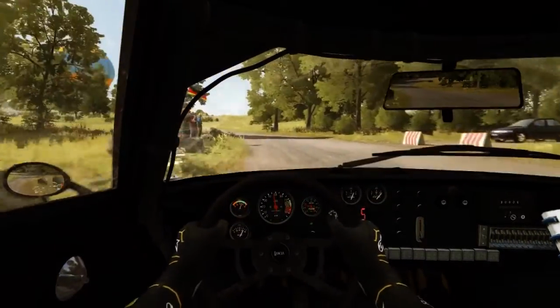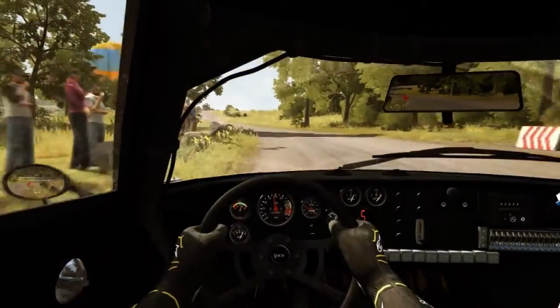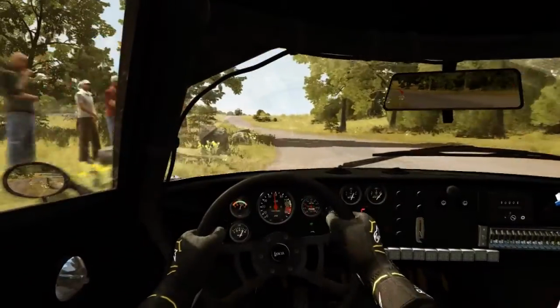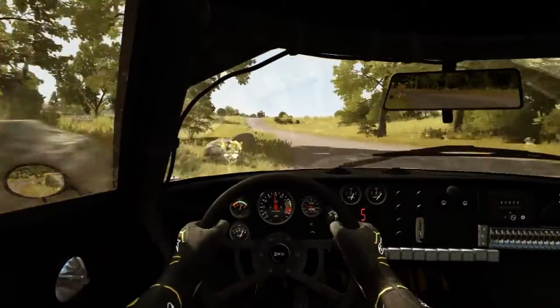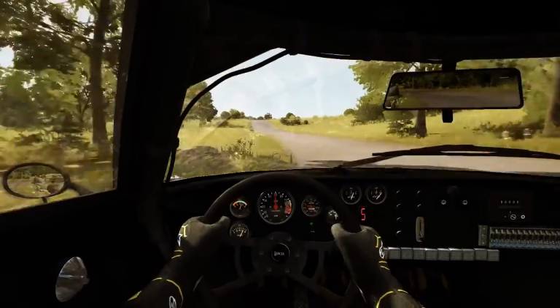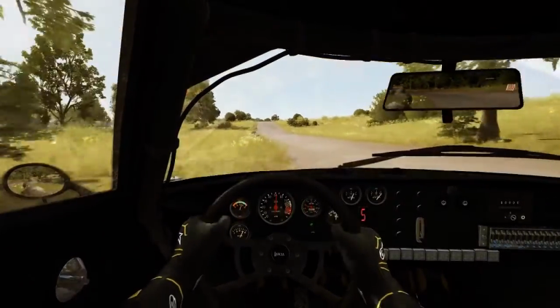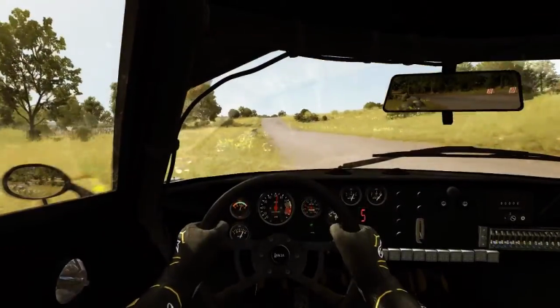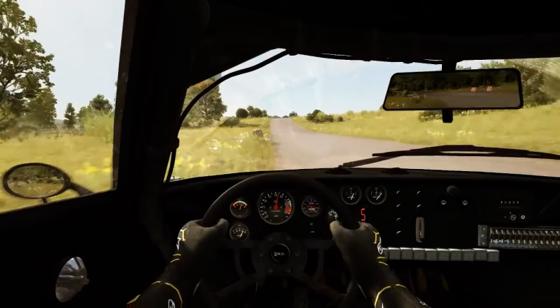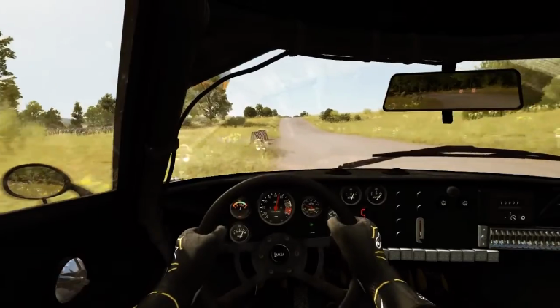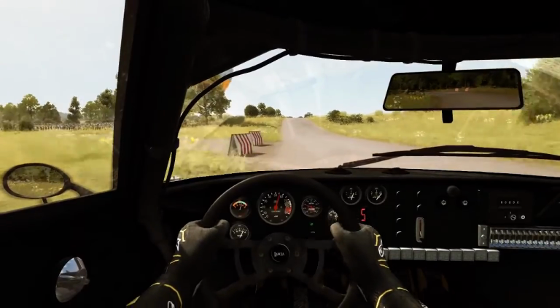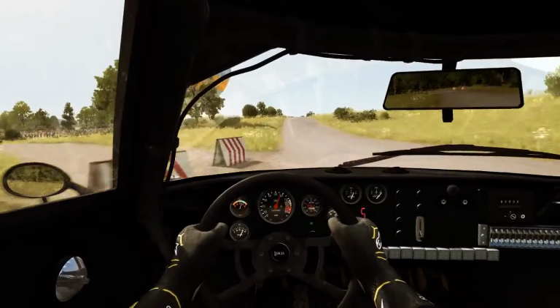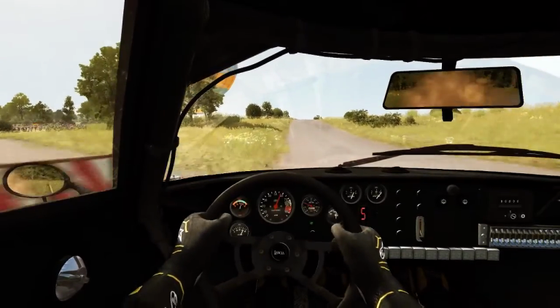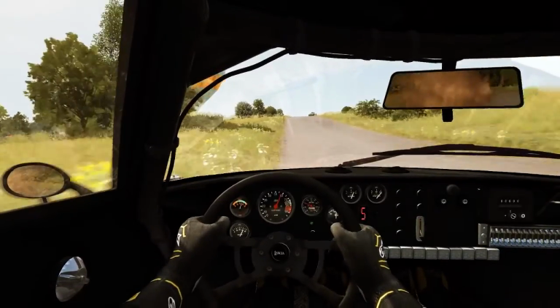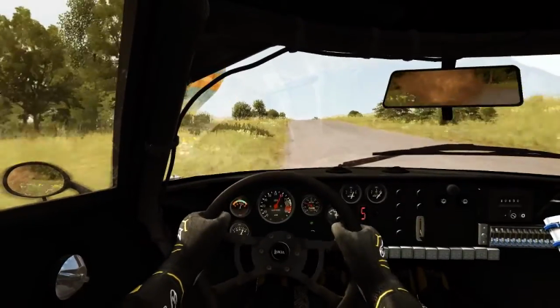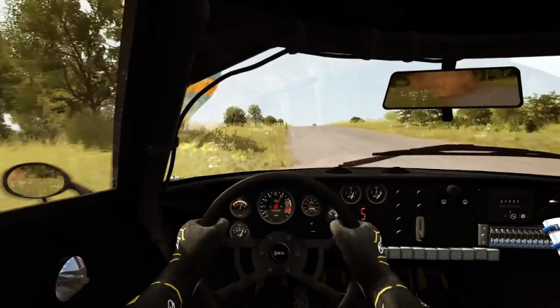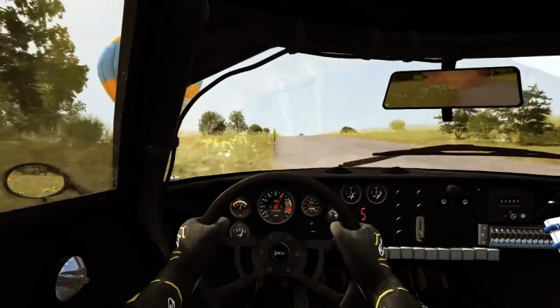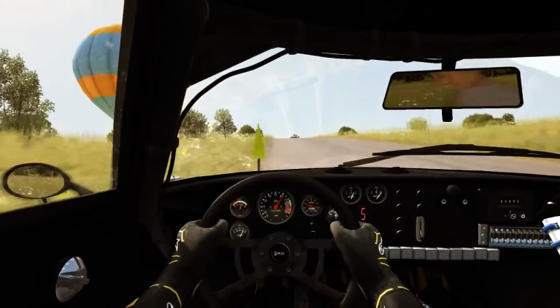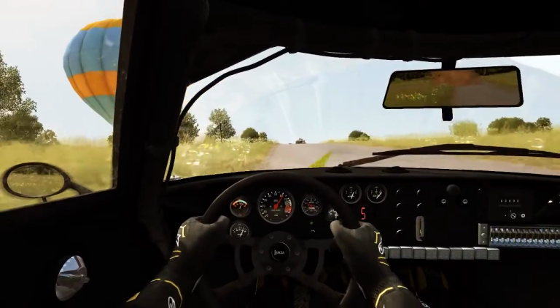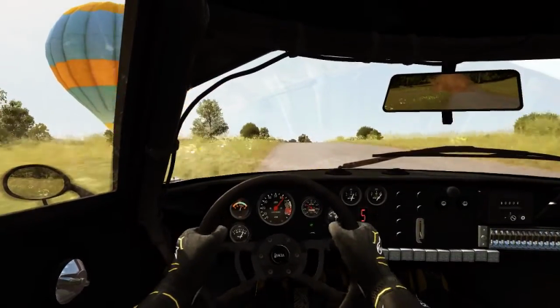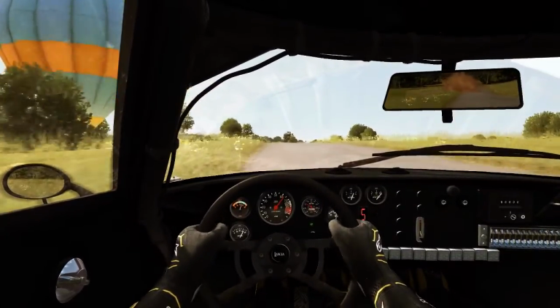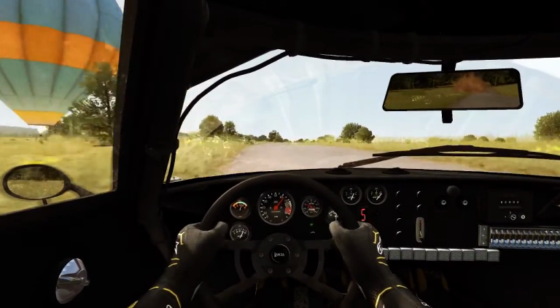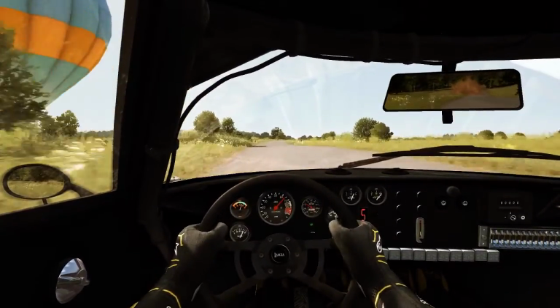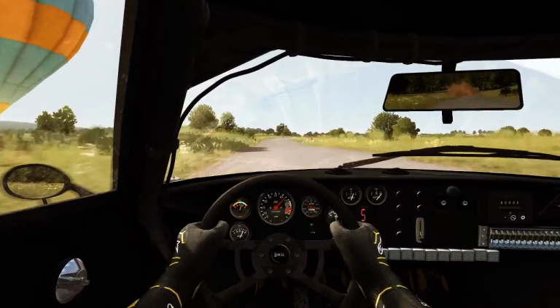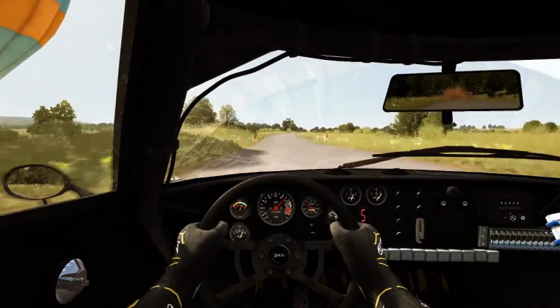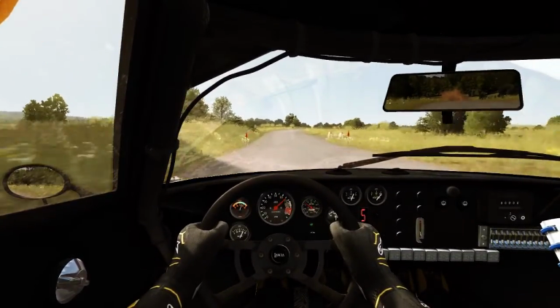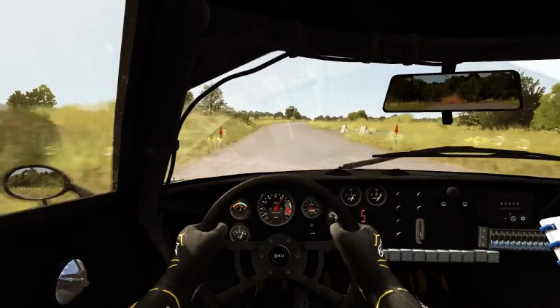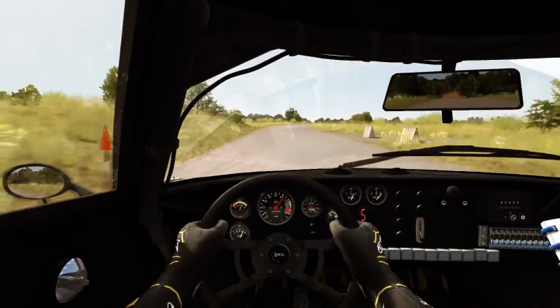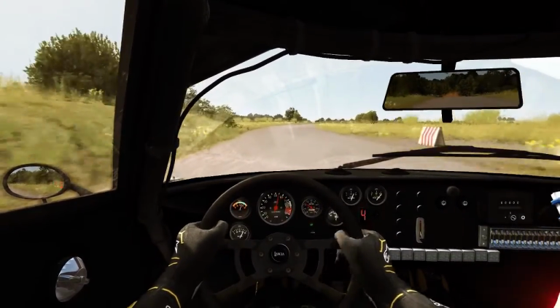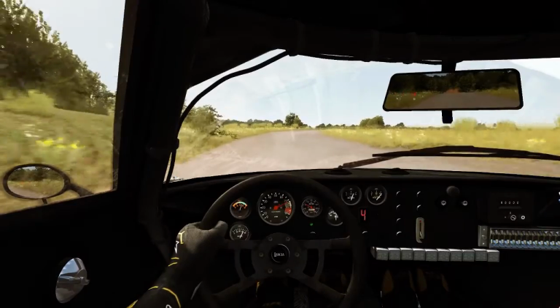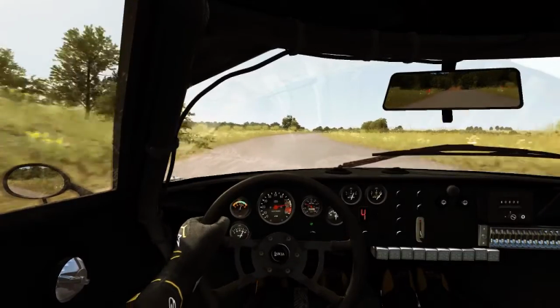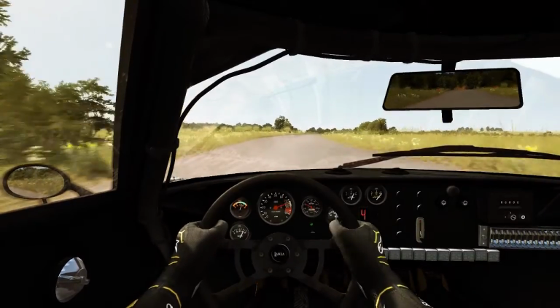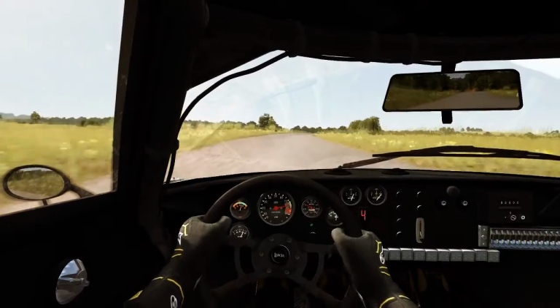100. Crest, past junction. Into right 6, over crest, past junction.